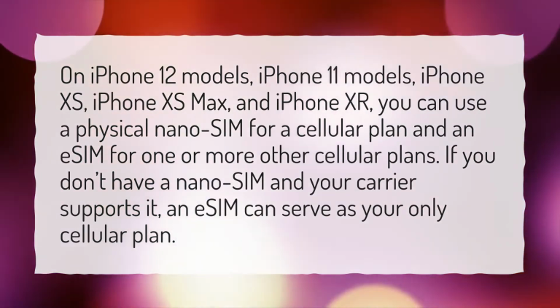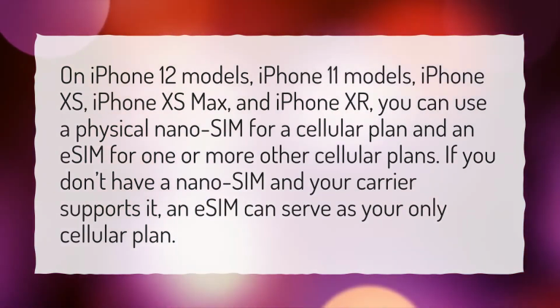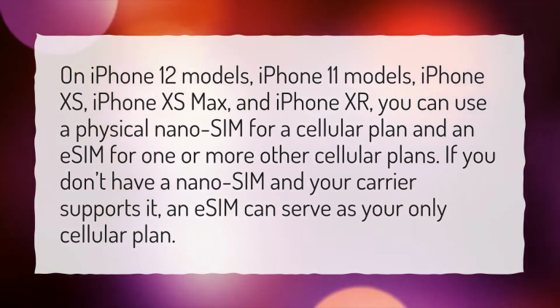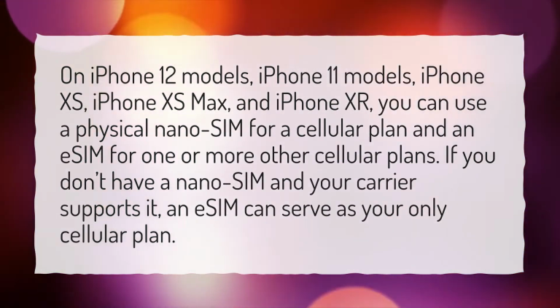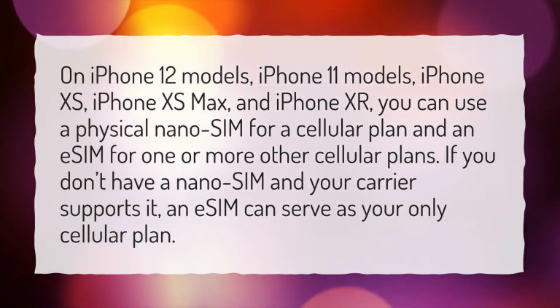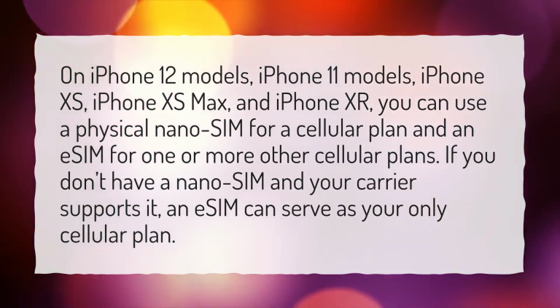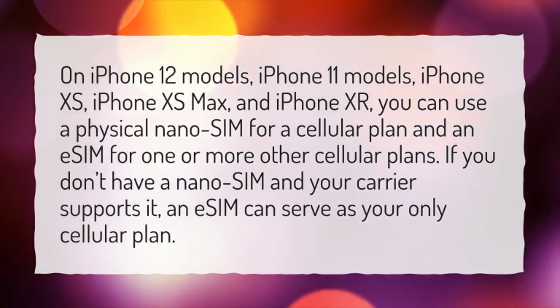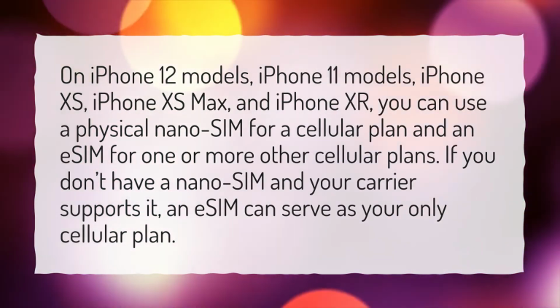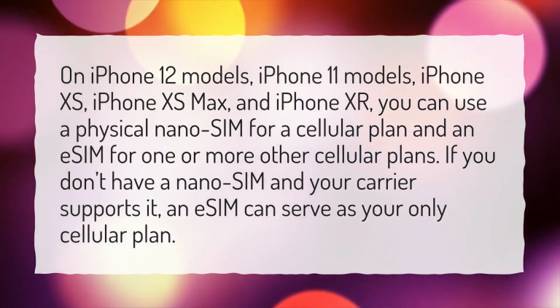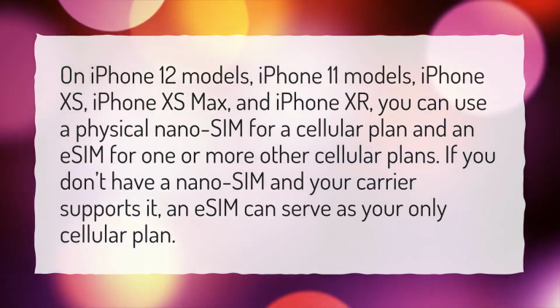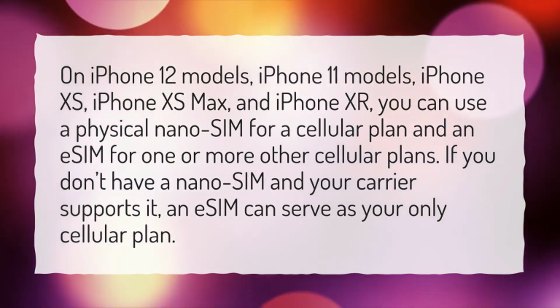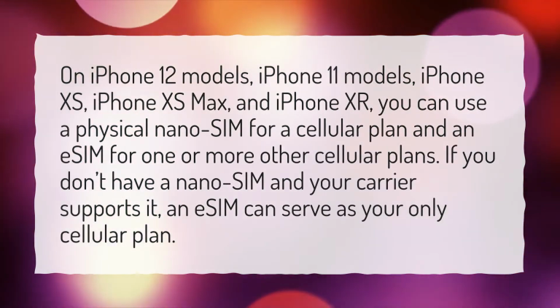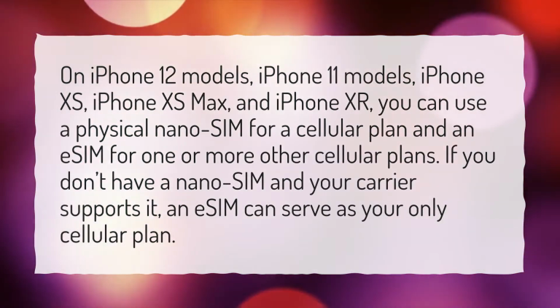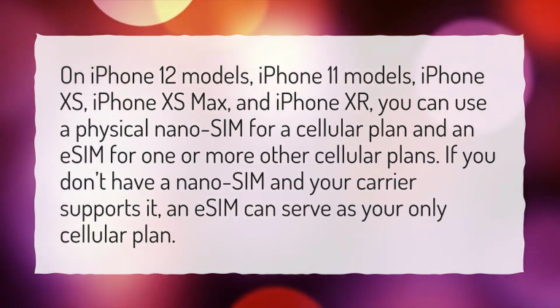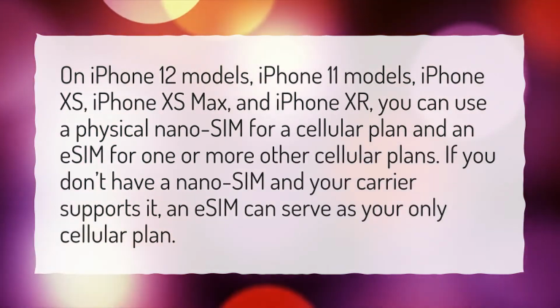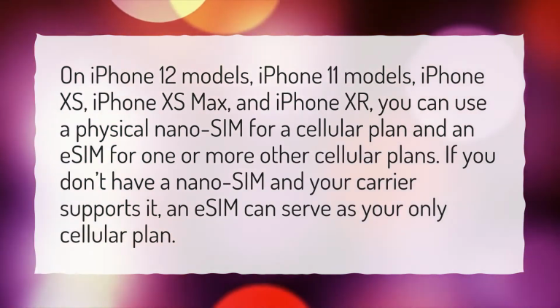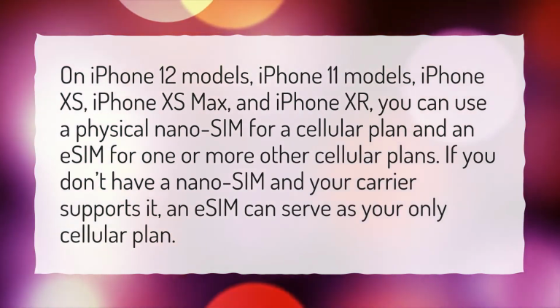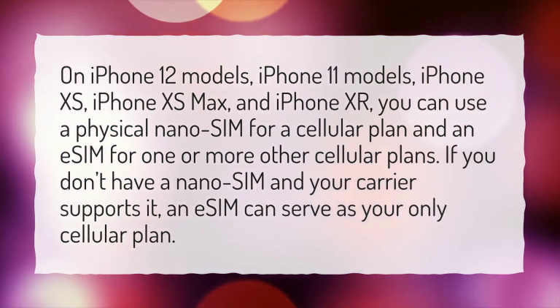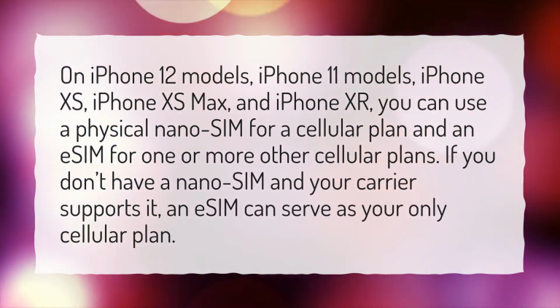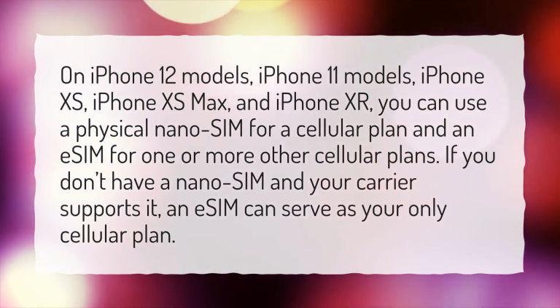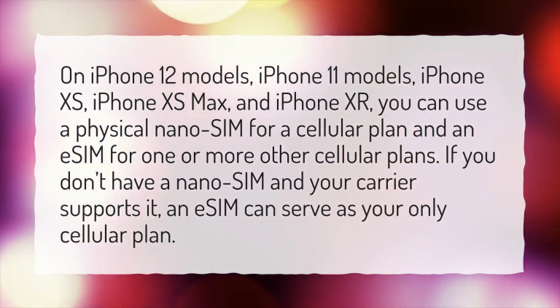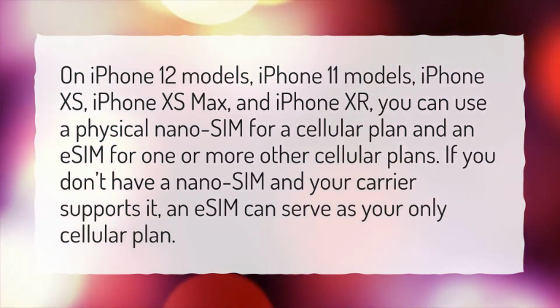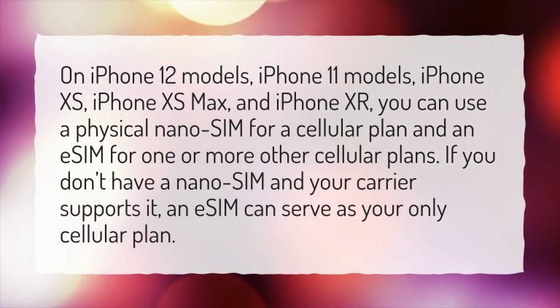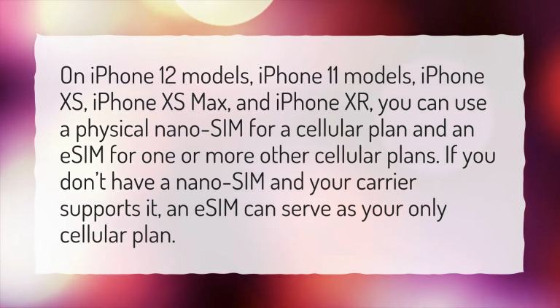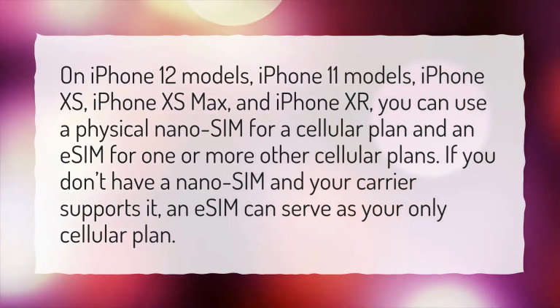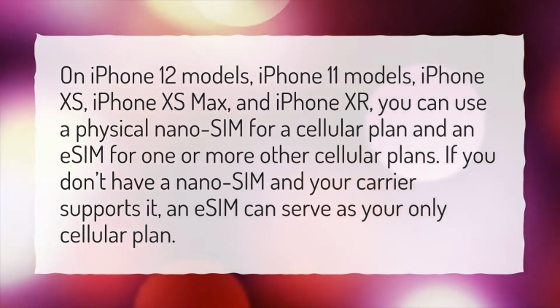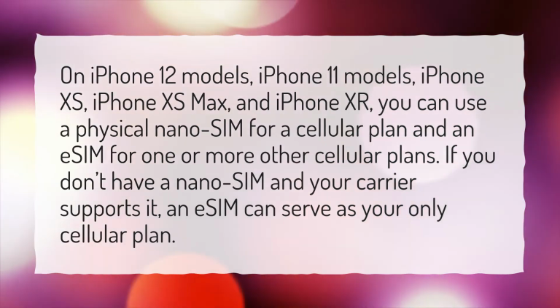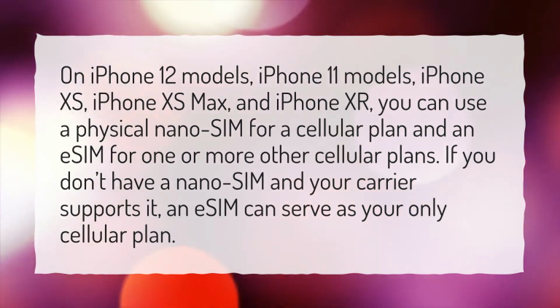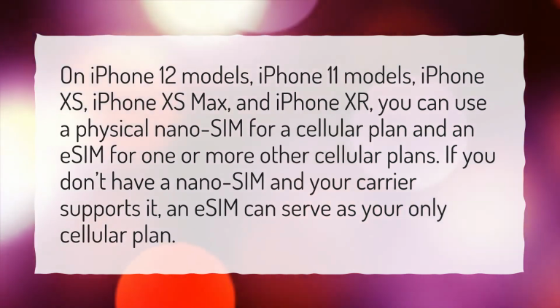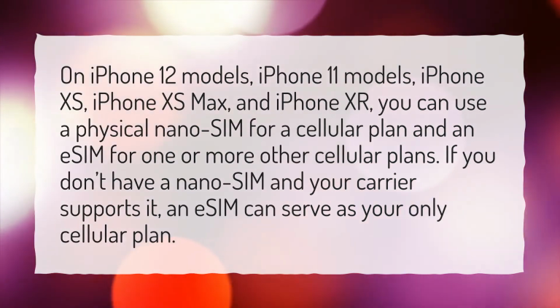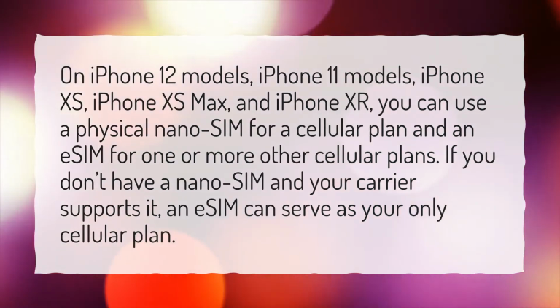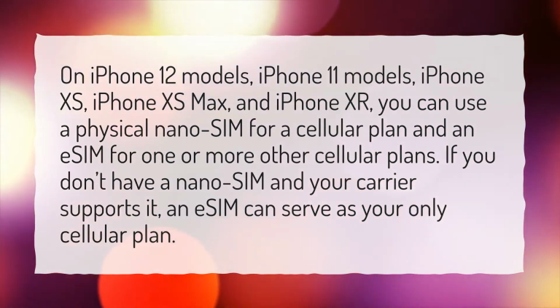If you don't have a nanoSIM and your carrier supports it, an eSIM can serve as your only cellular plan.